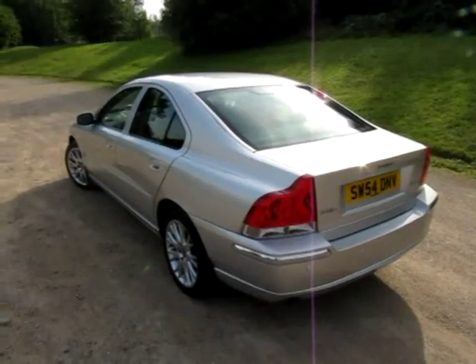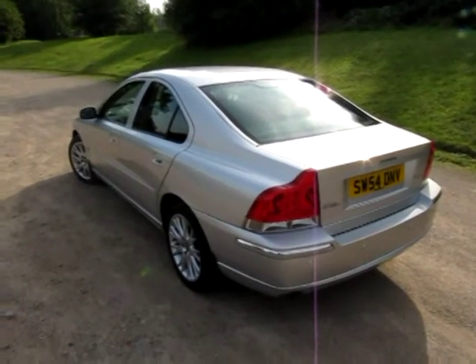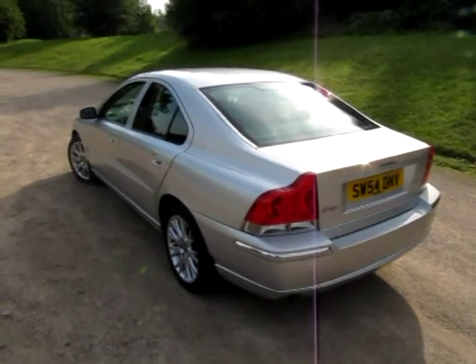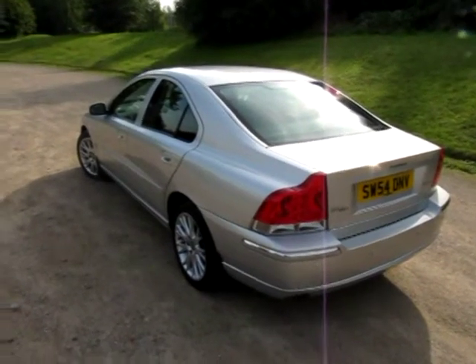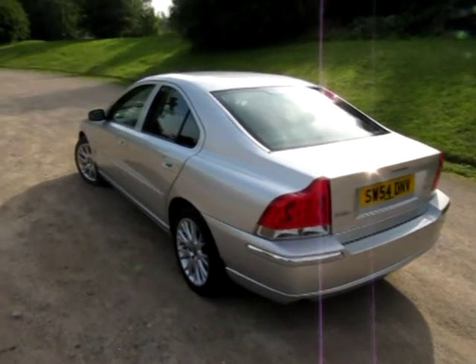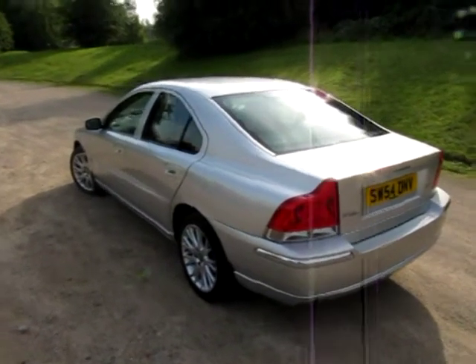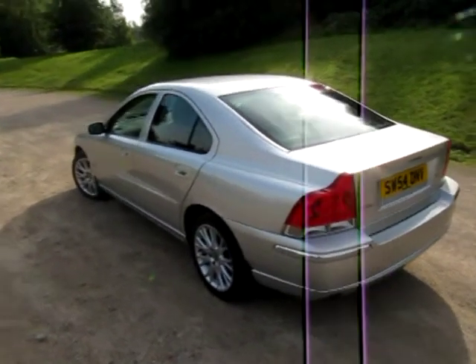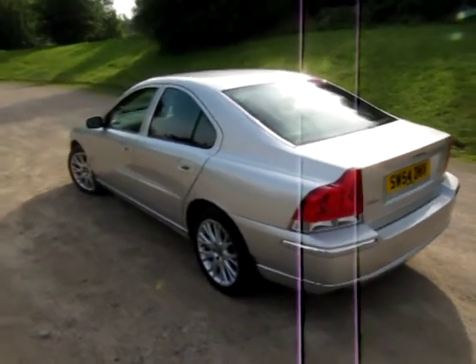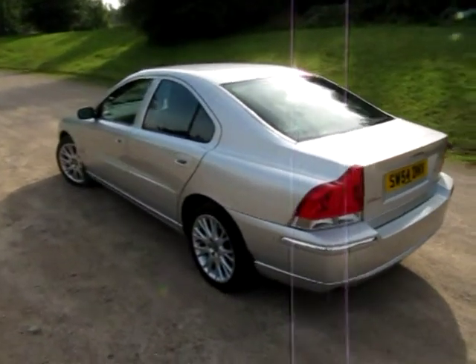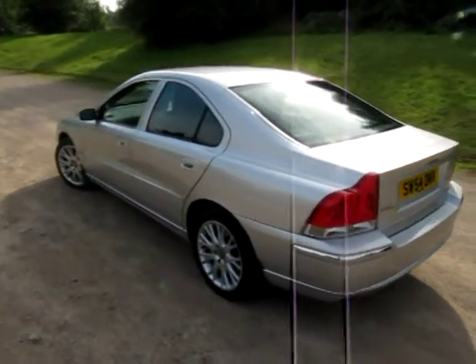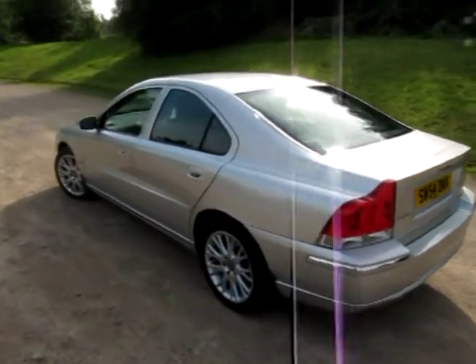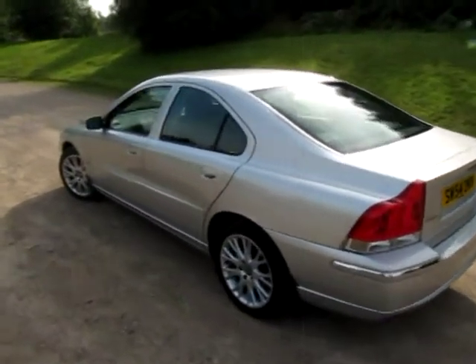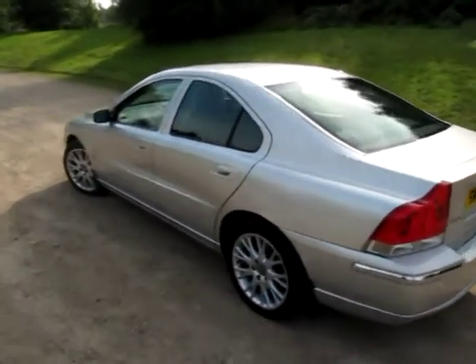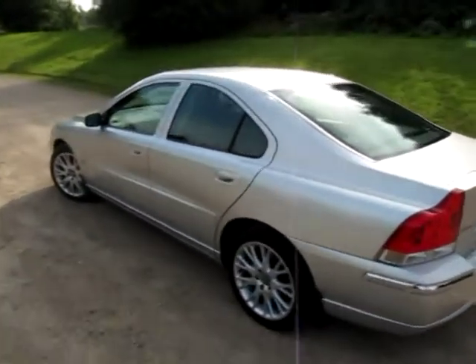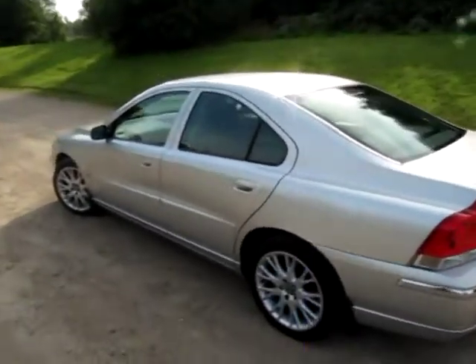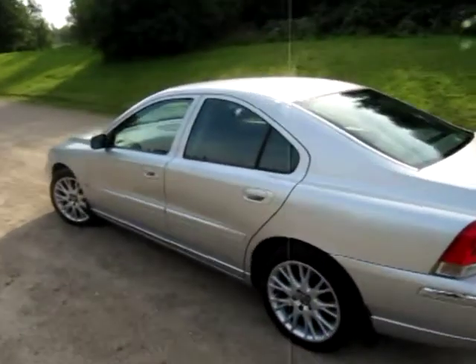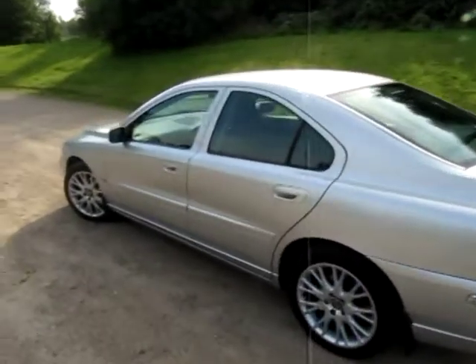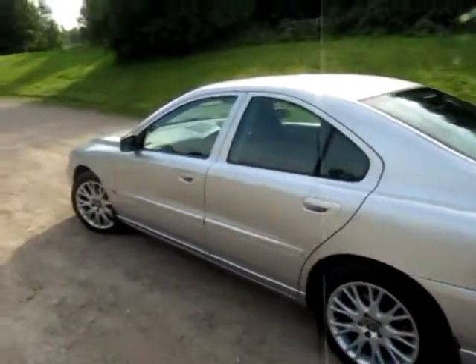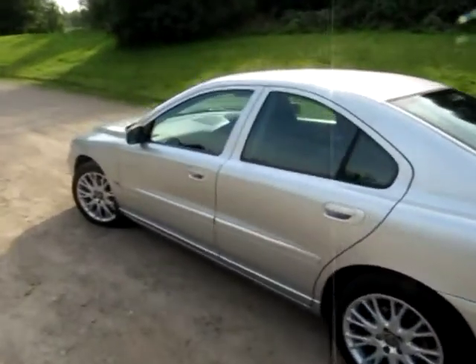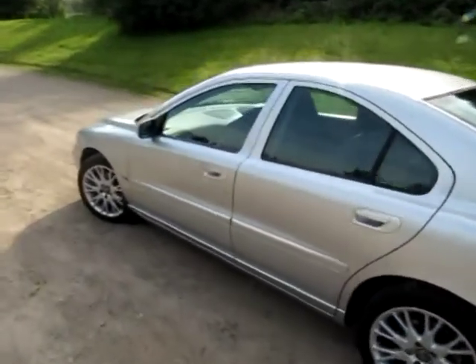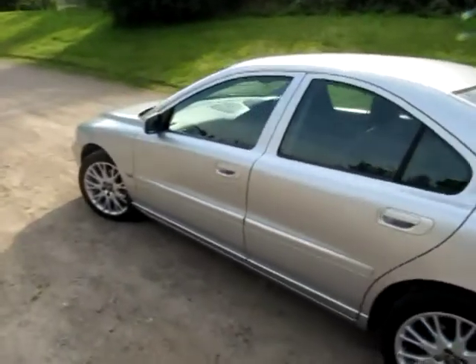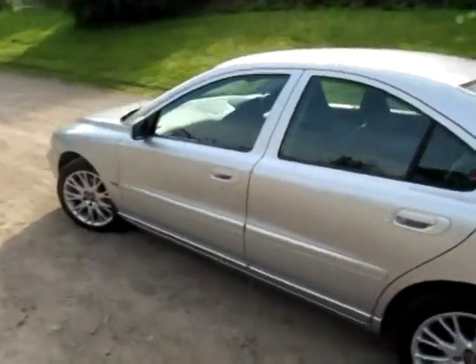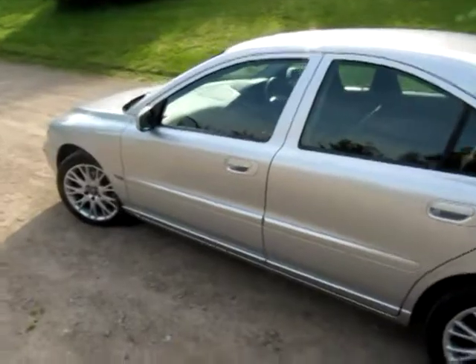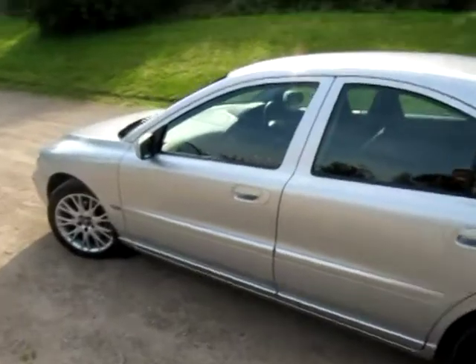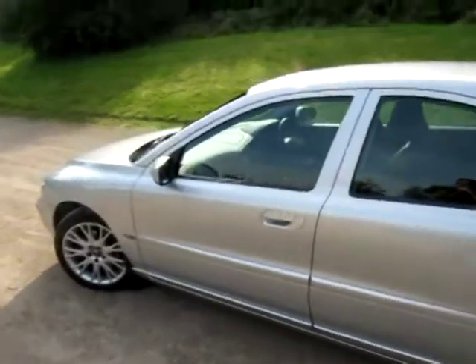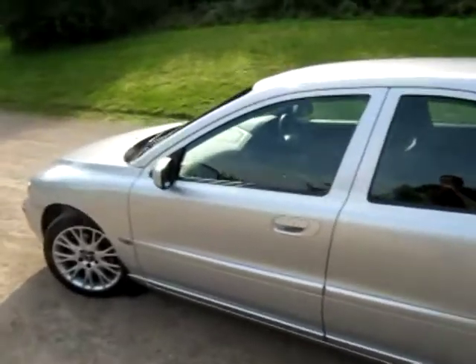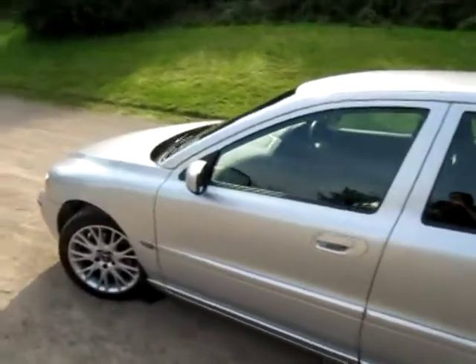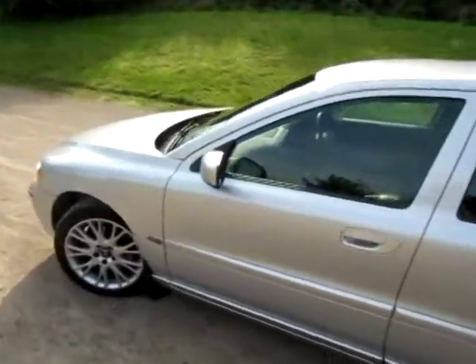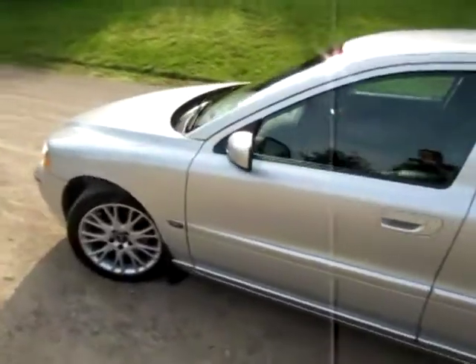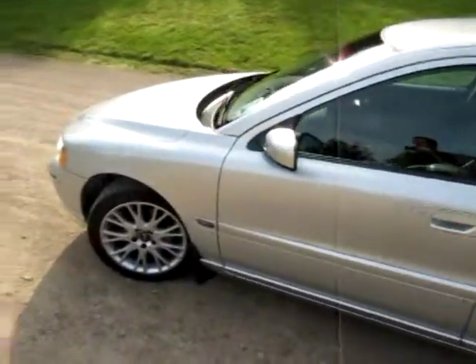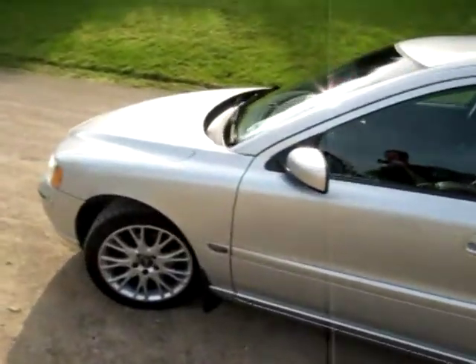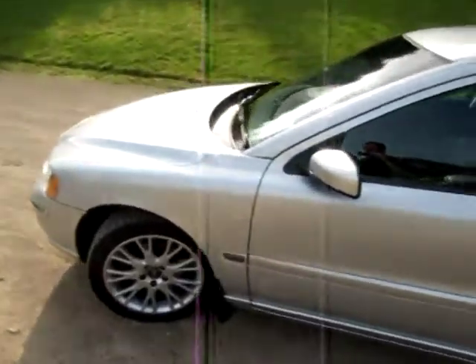Hello, my name's Jonathan Porterfield of EcoCars. This is another biofuel vehicle we've got for sale.